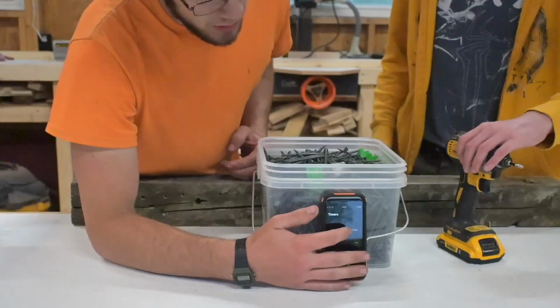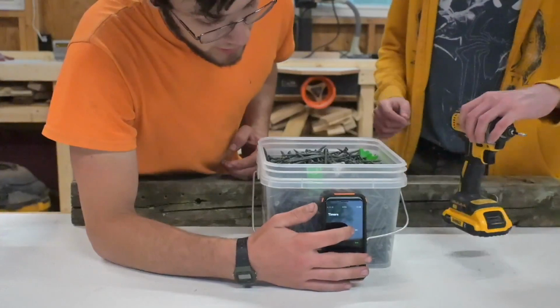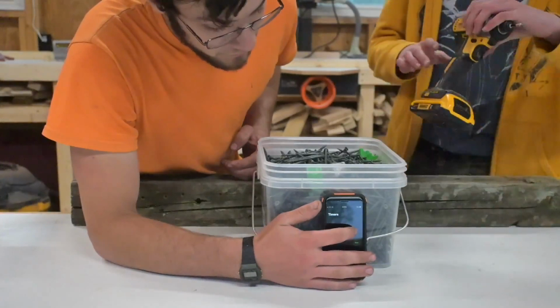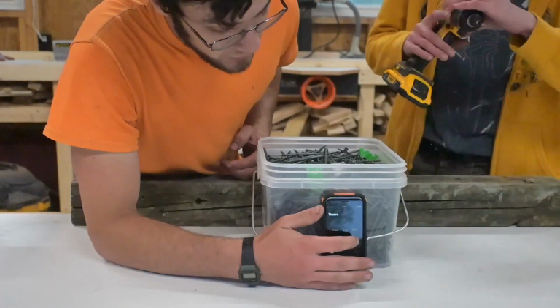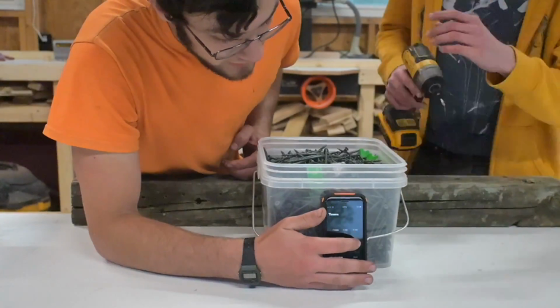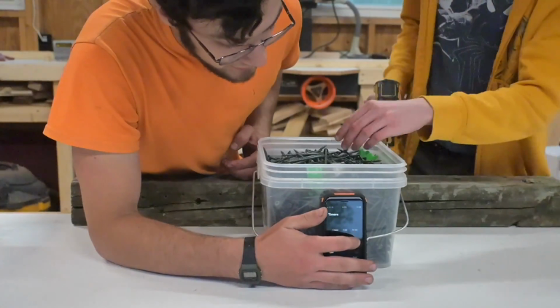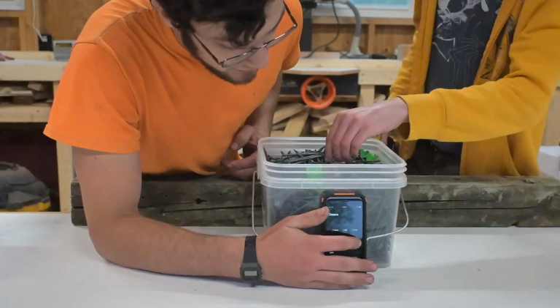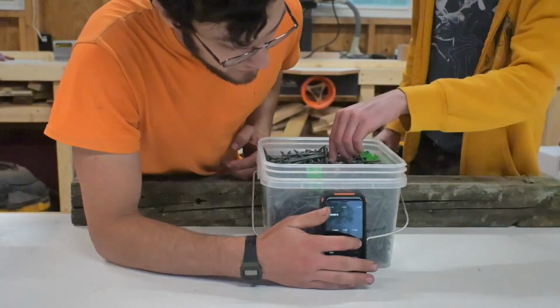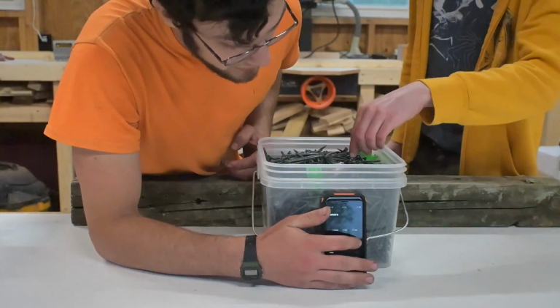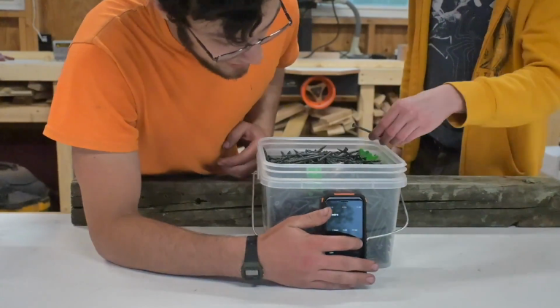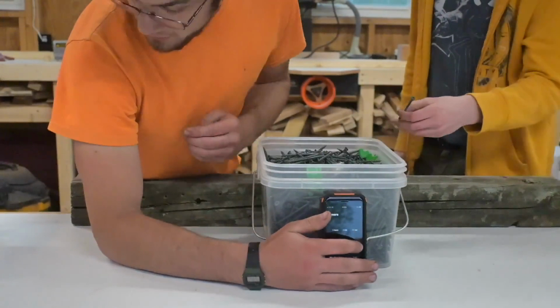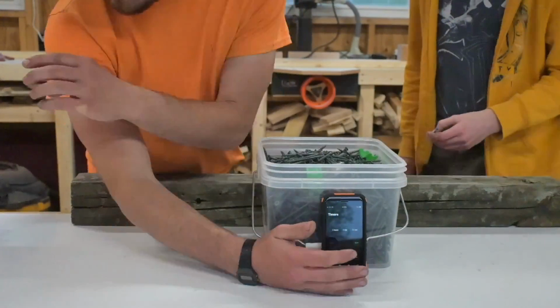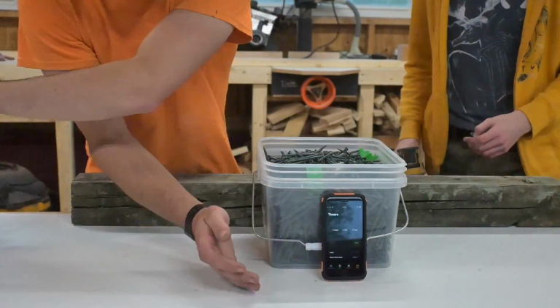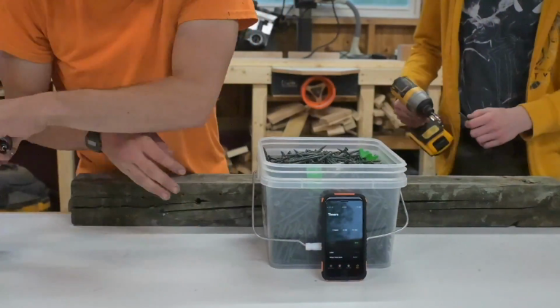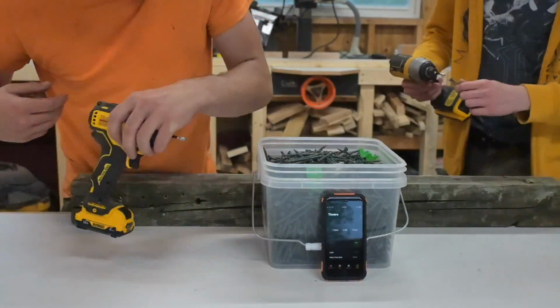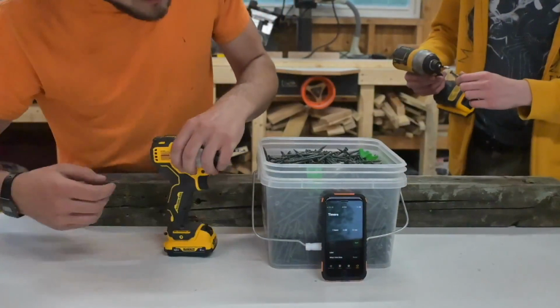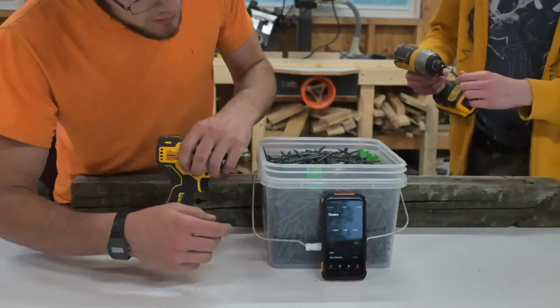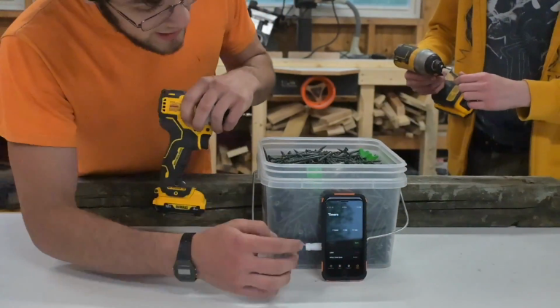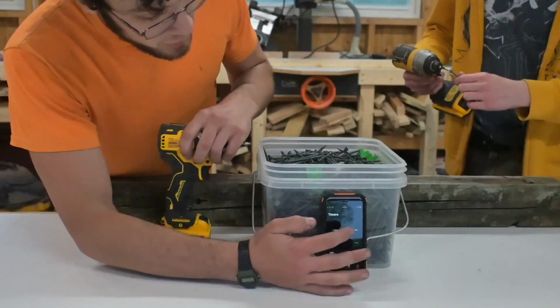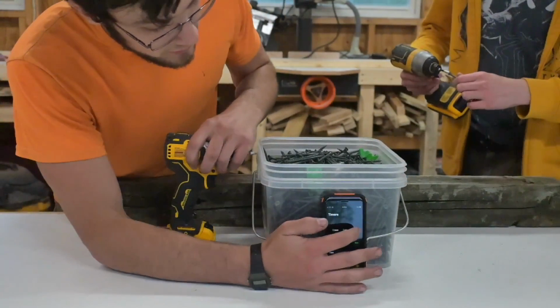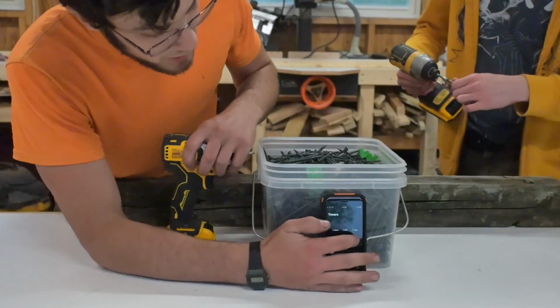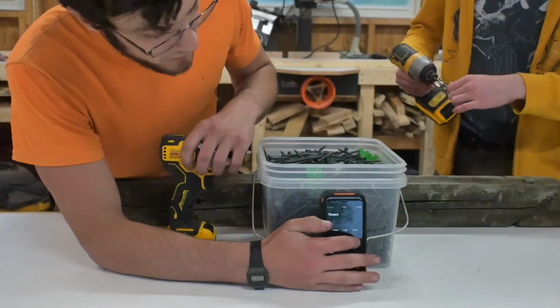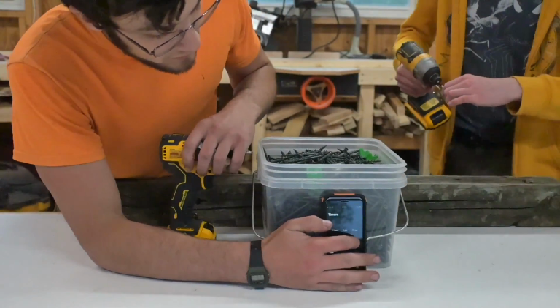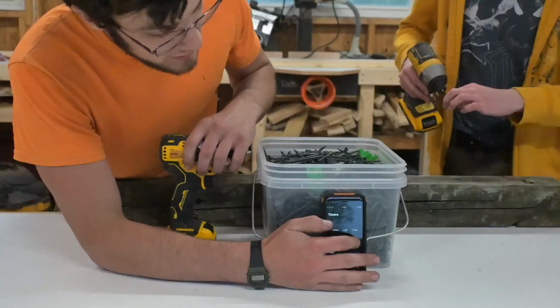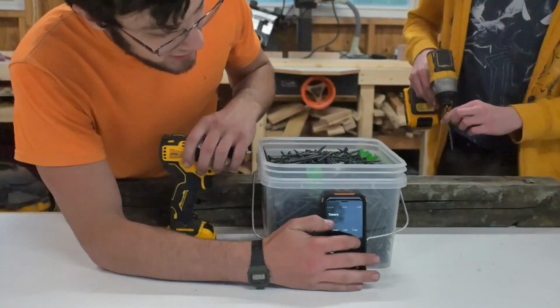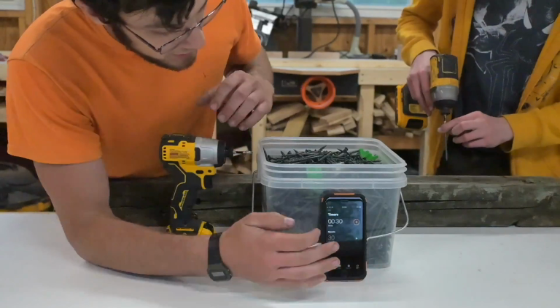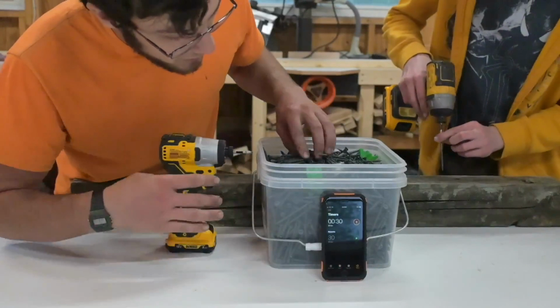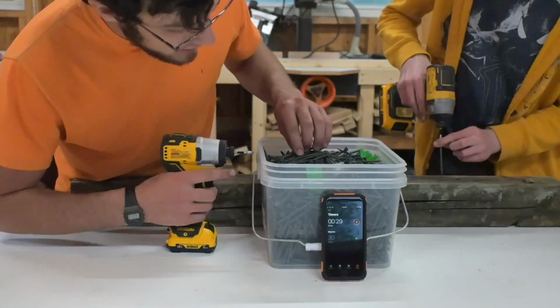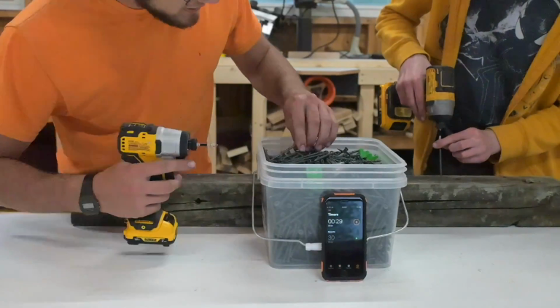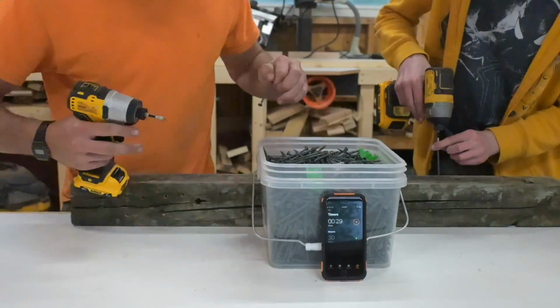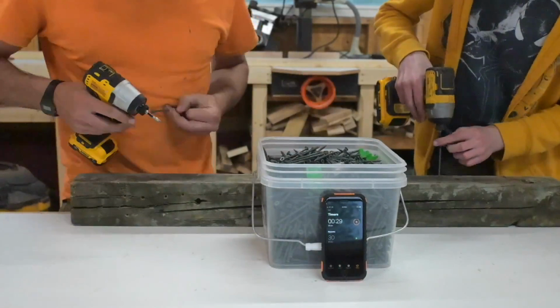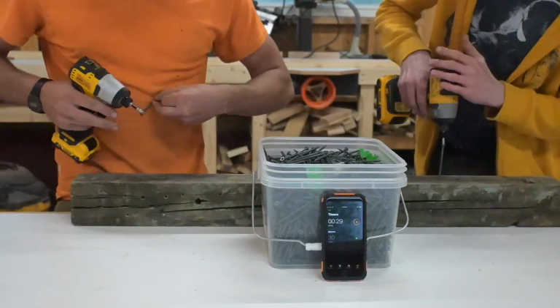Okay, 30 seconds — we're going to see how many screws we can put in. I have 12 volt, he's got 20 volt. All right, it's started, come on.